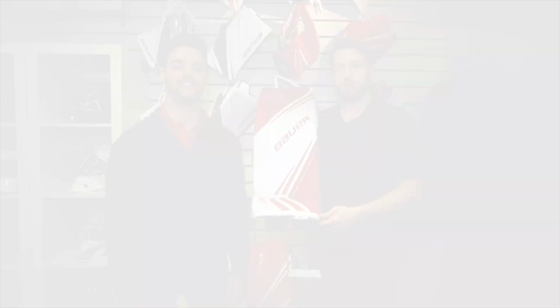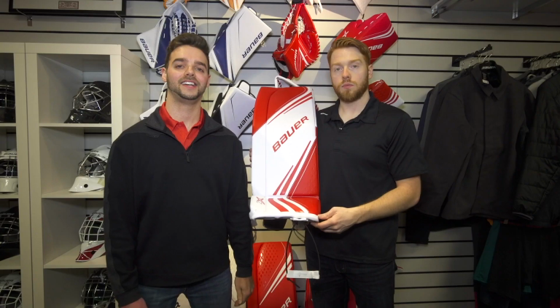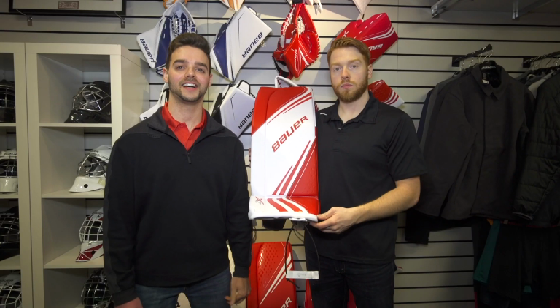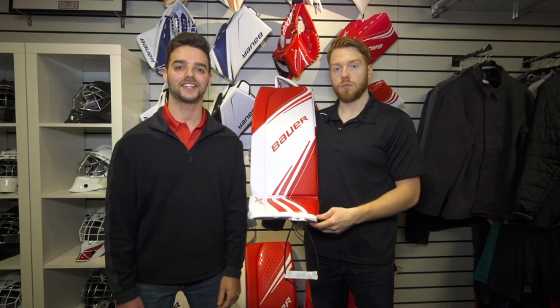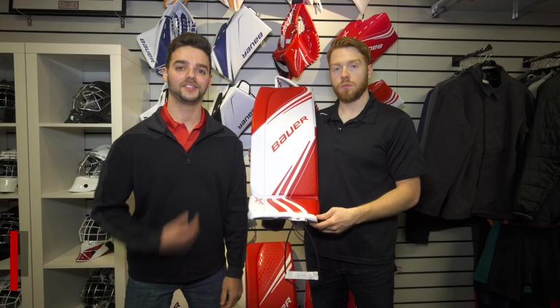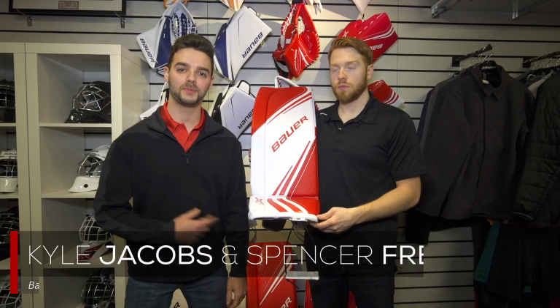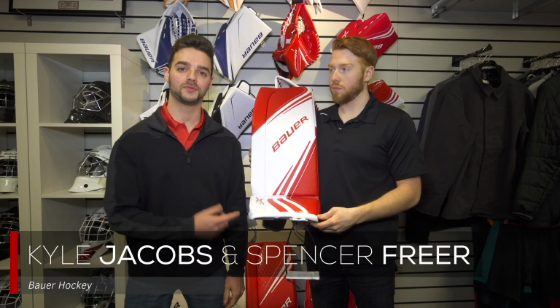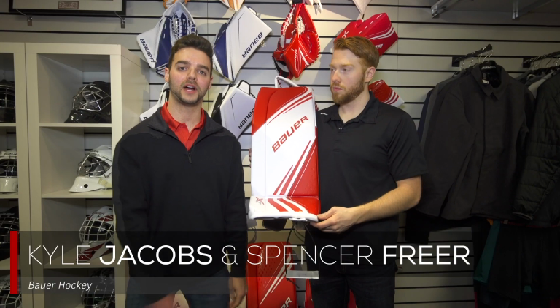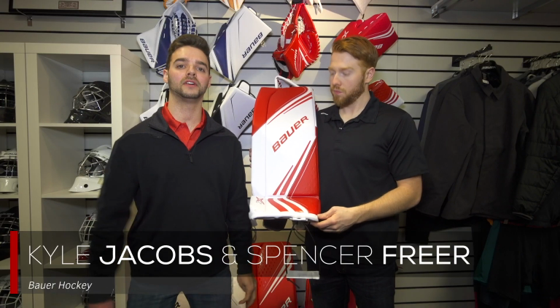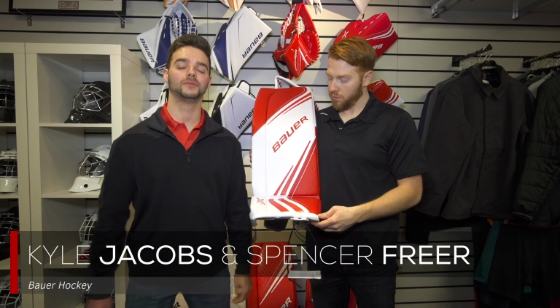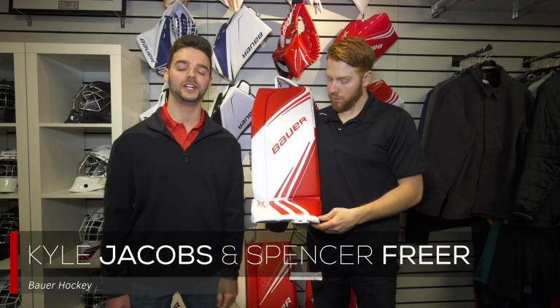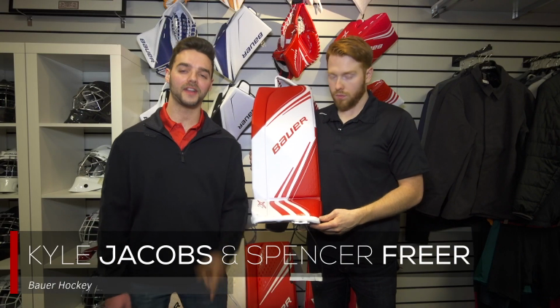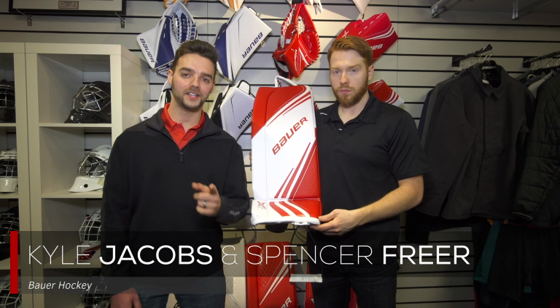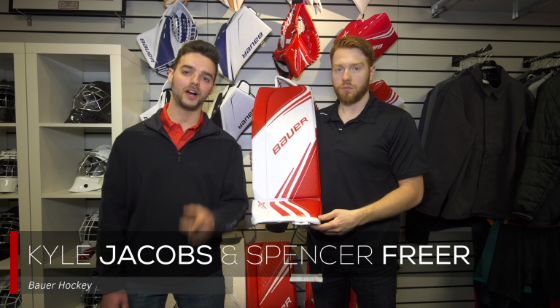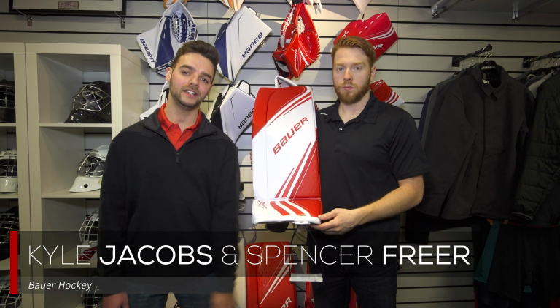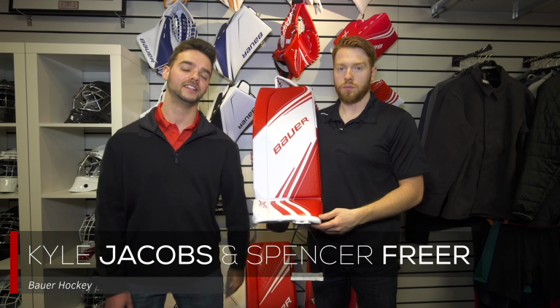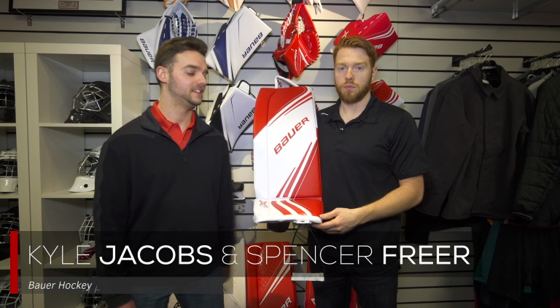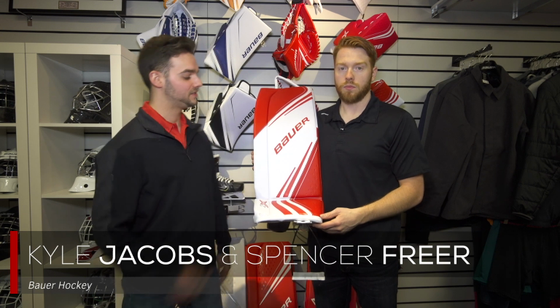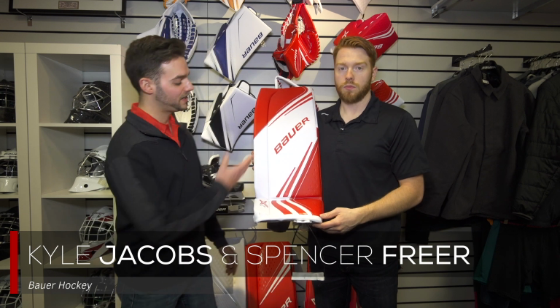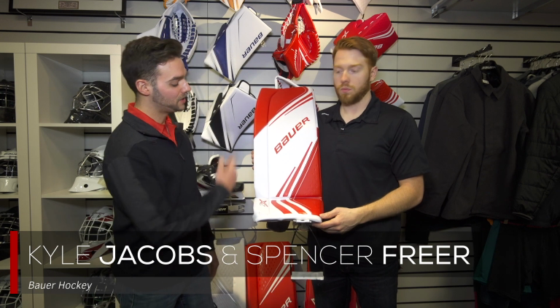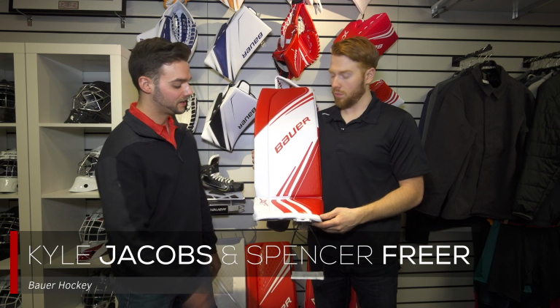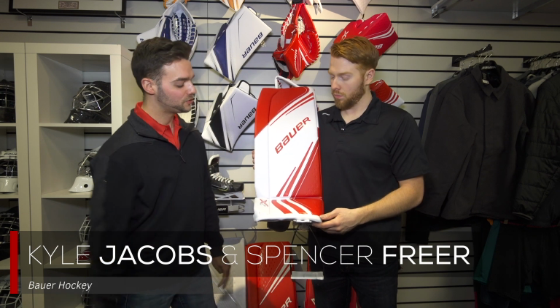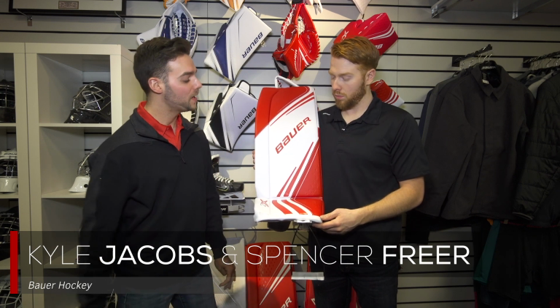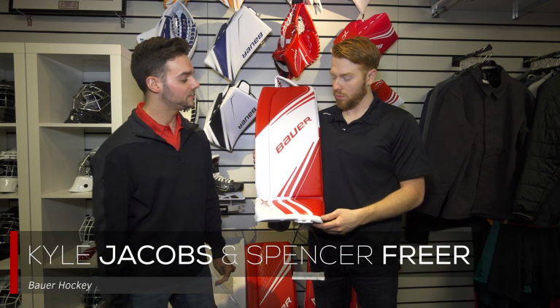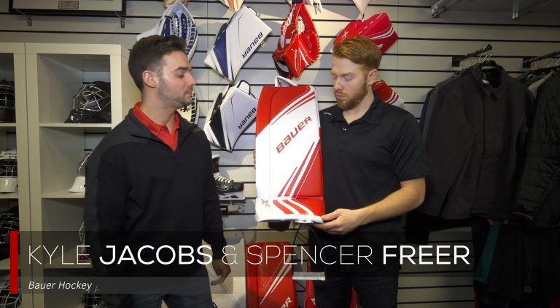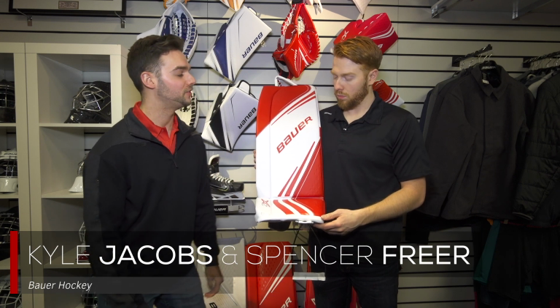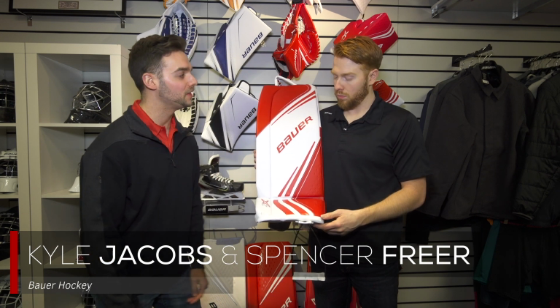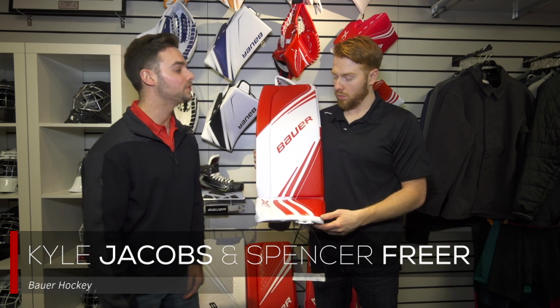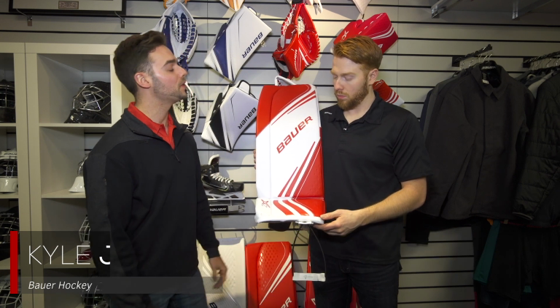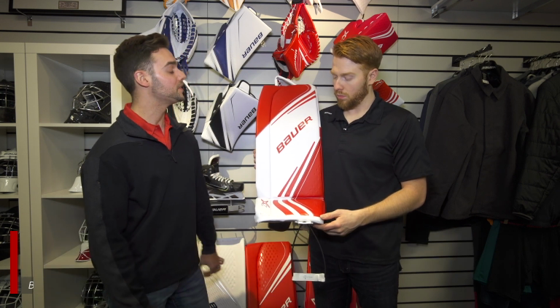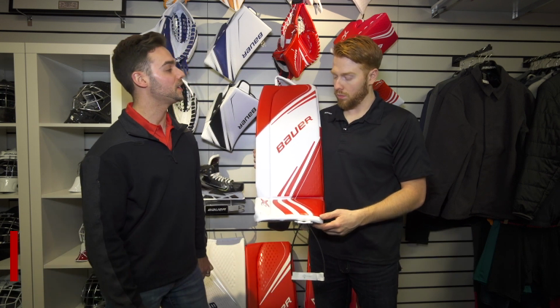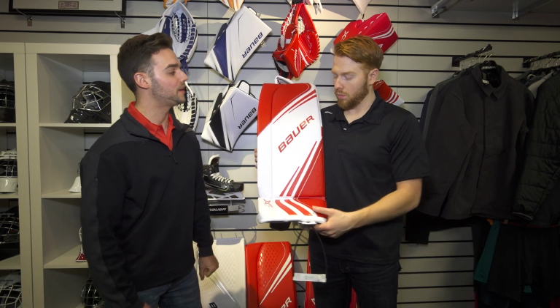Hey guys, Kyle and Spence with Bauer. We're here with iDef Hockey. Today we're talking 2X leg pads. Spence, what's going on with this leg pad?